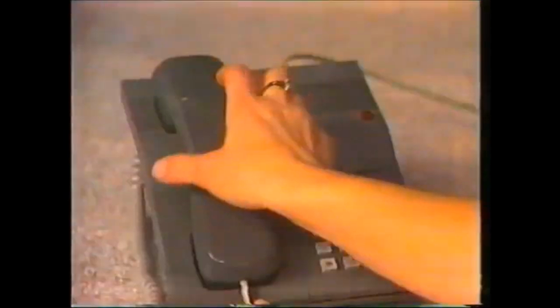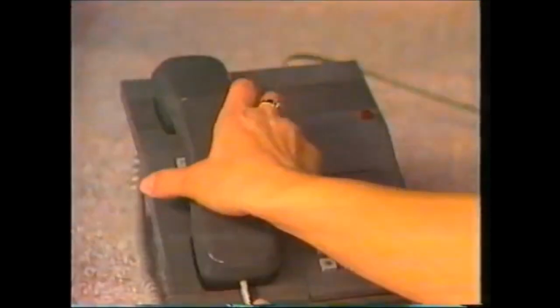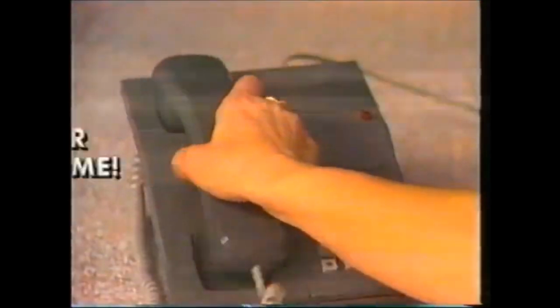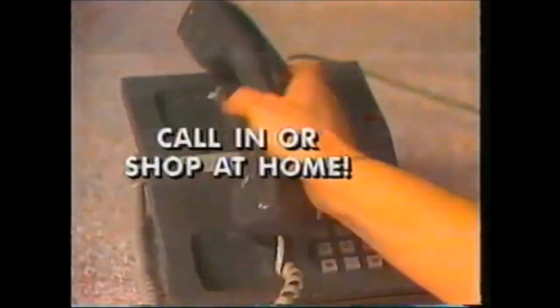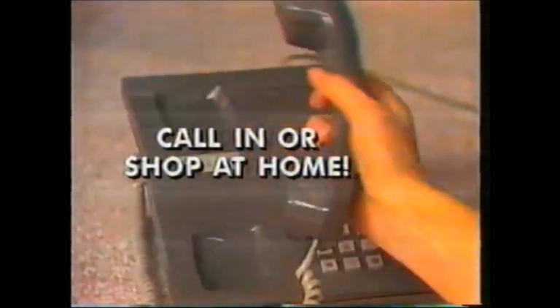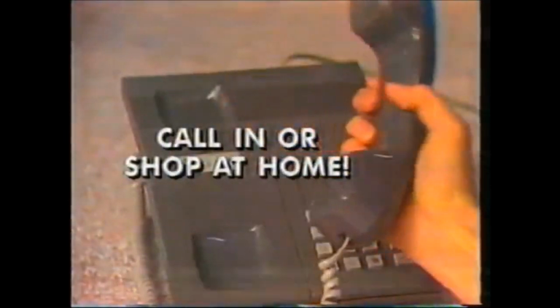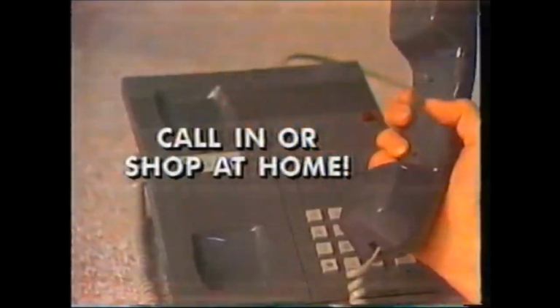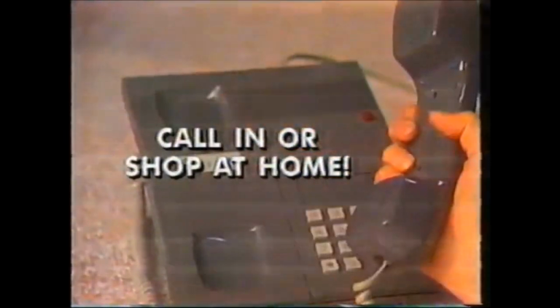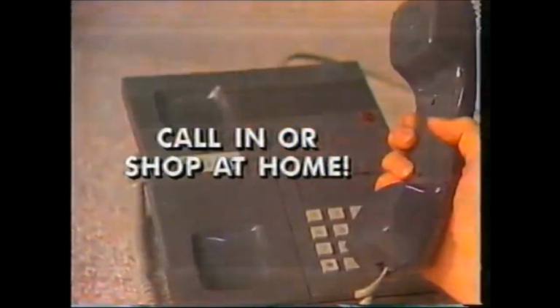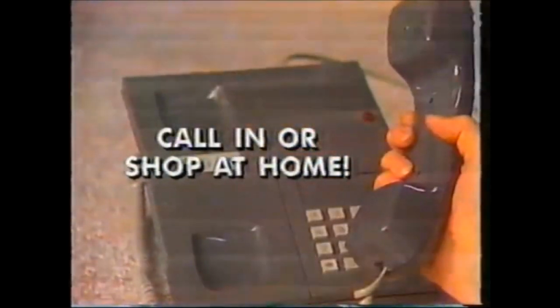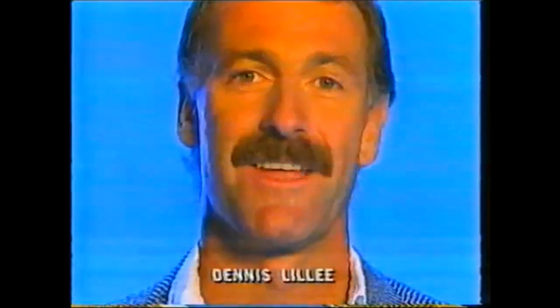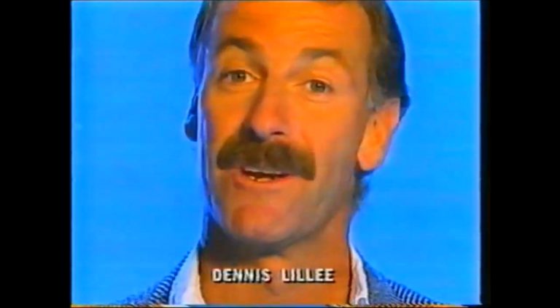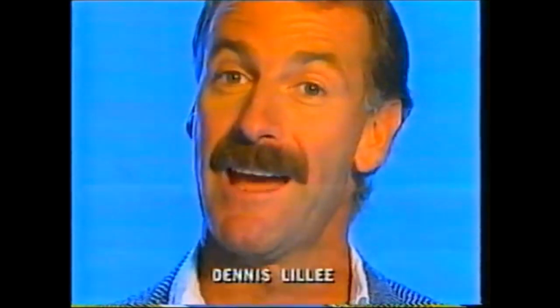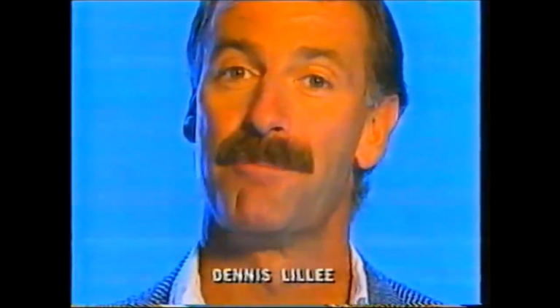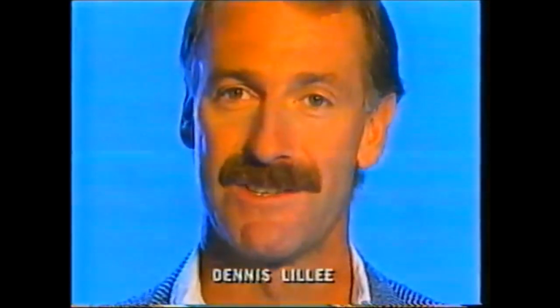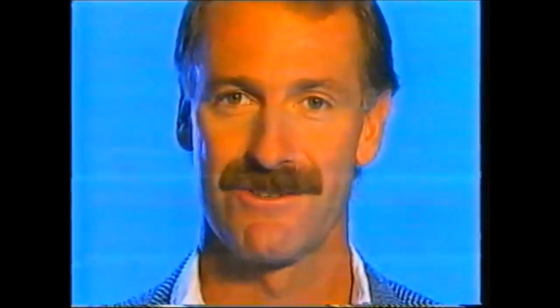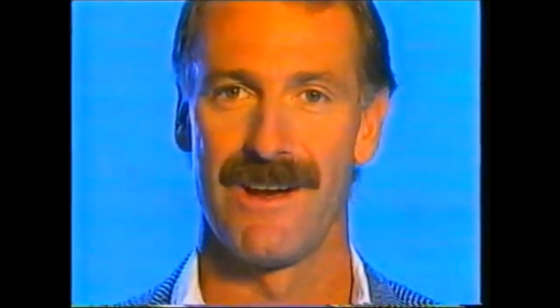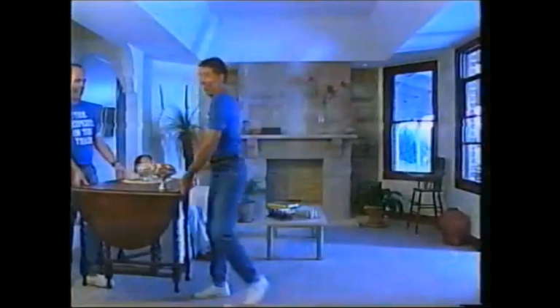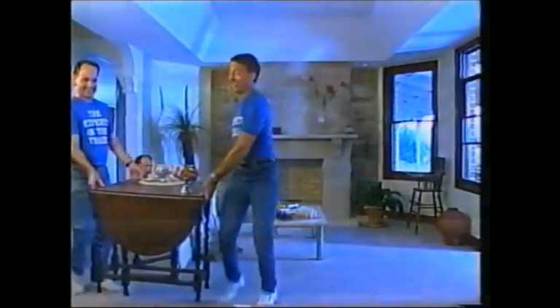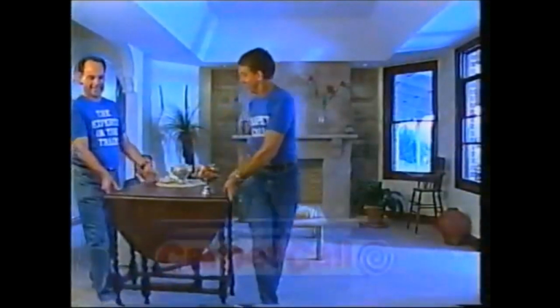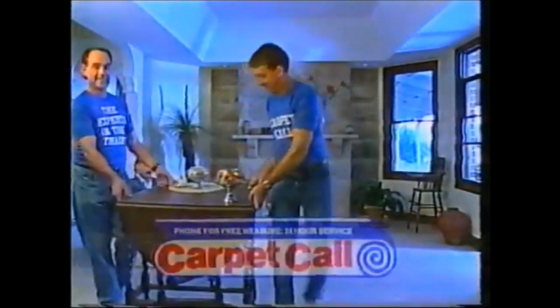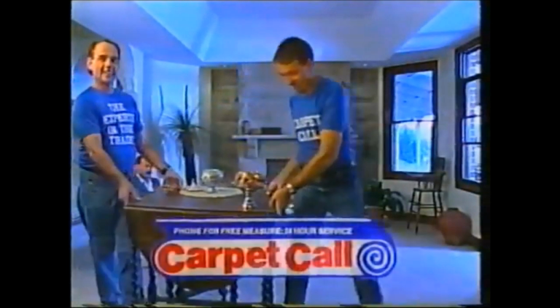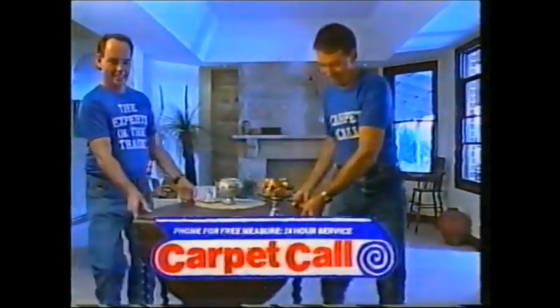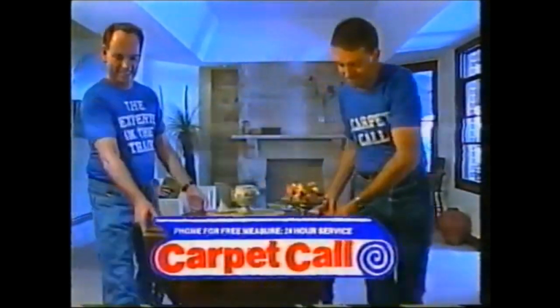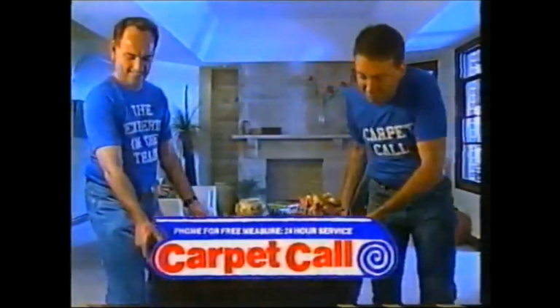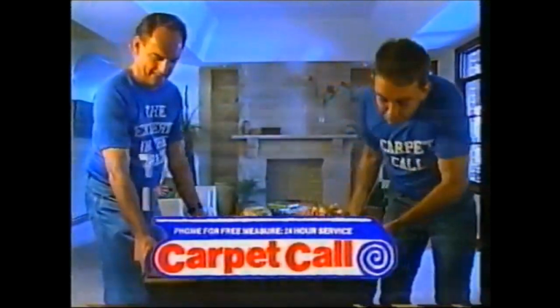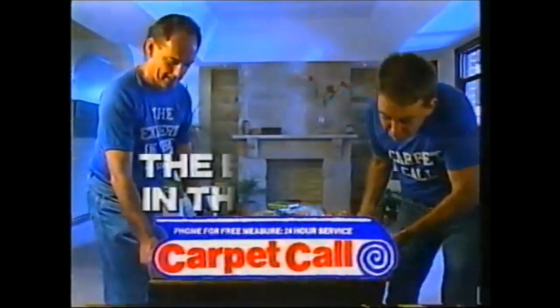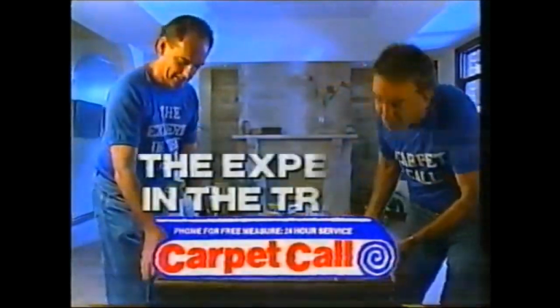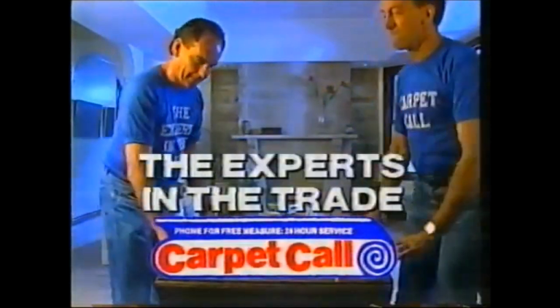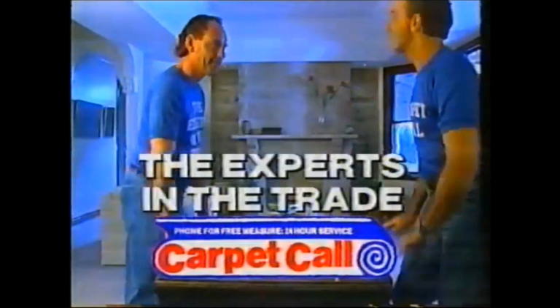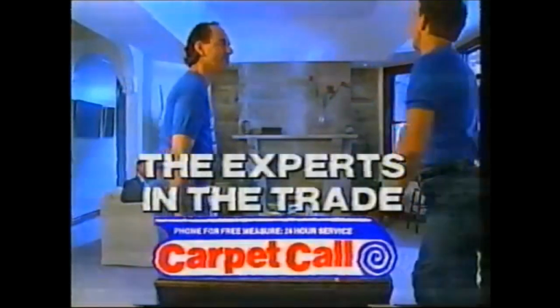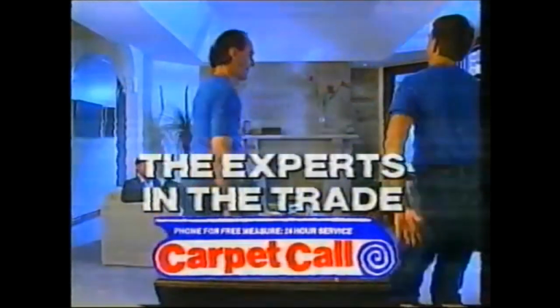Call in or phone for shop at home service. They really are the best in Australia. Call Carpet Call — the experts in the trade.